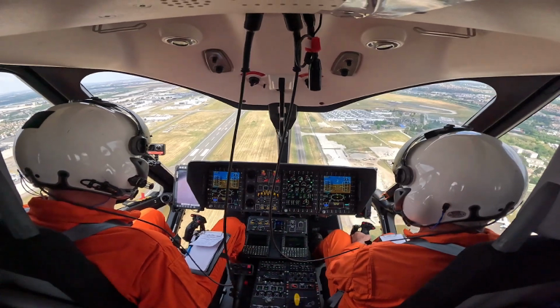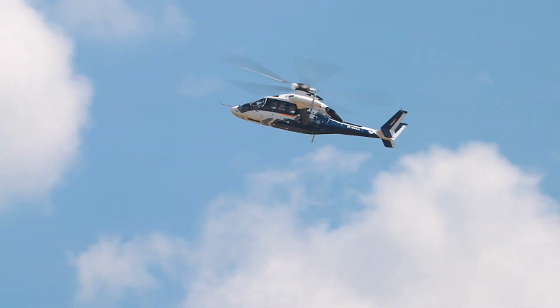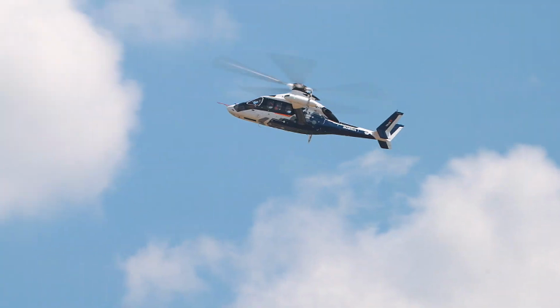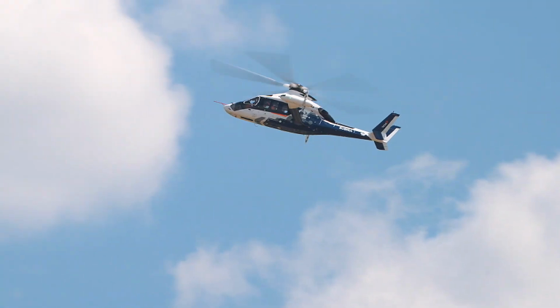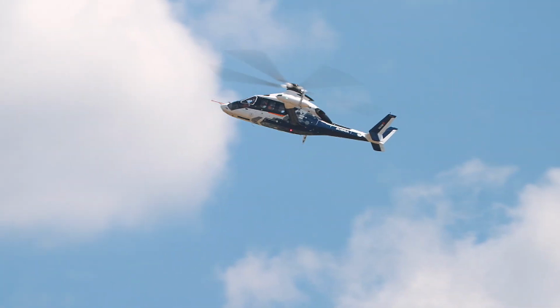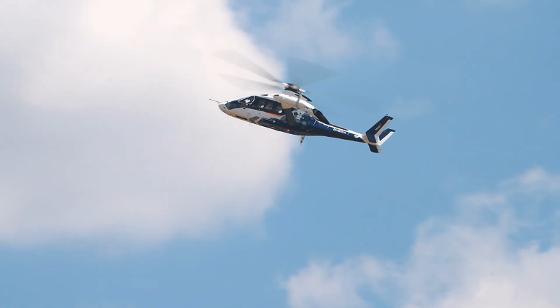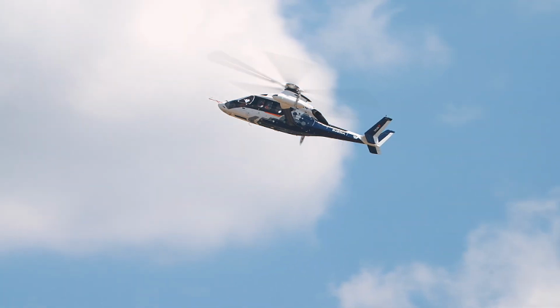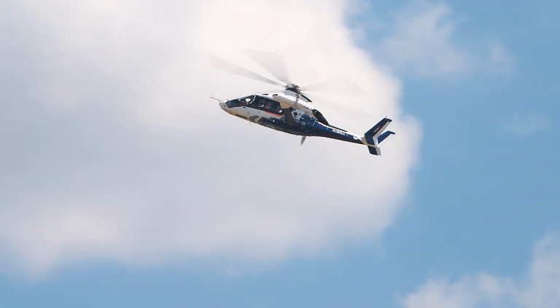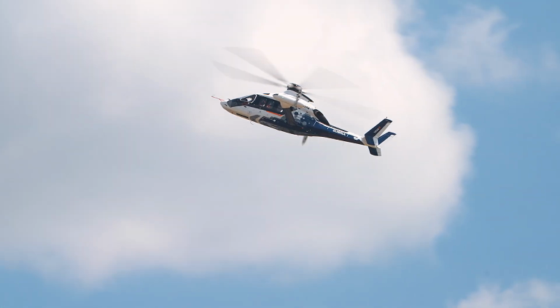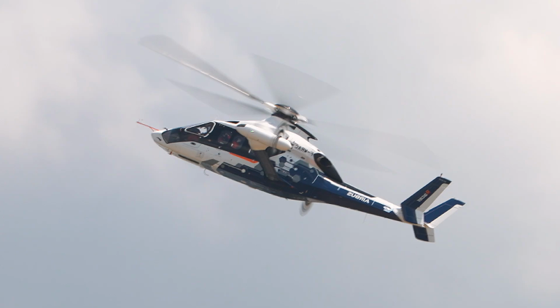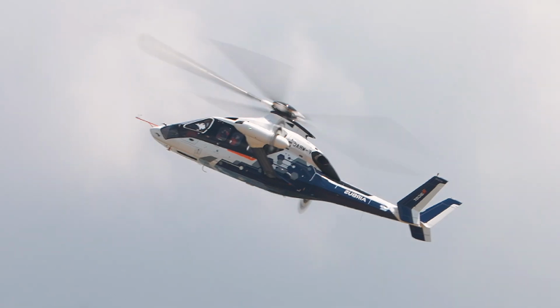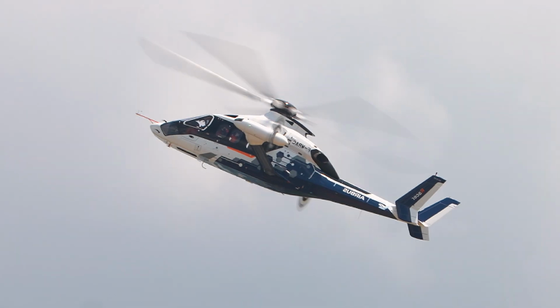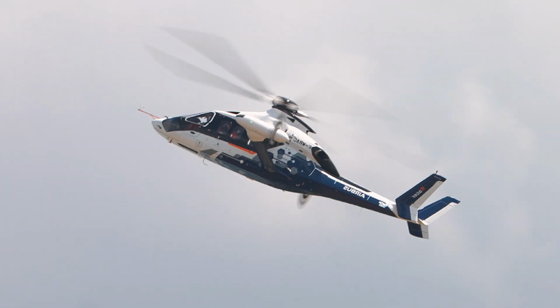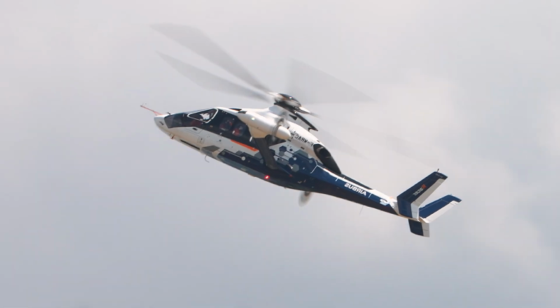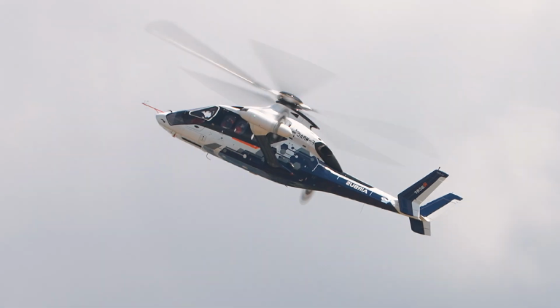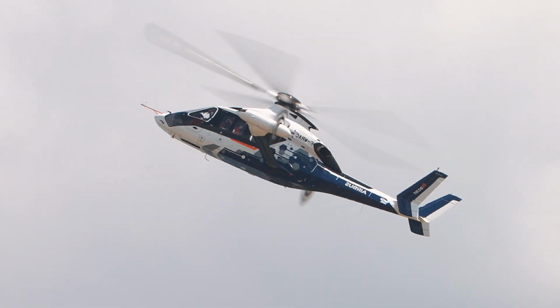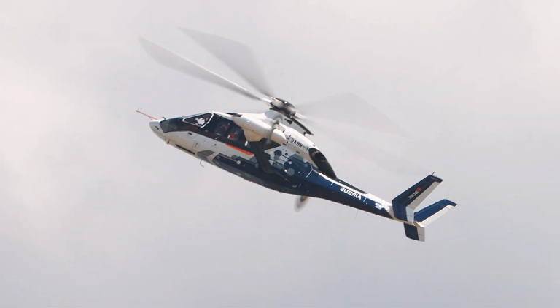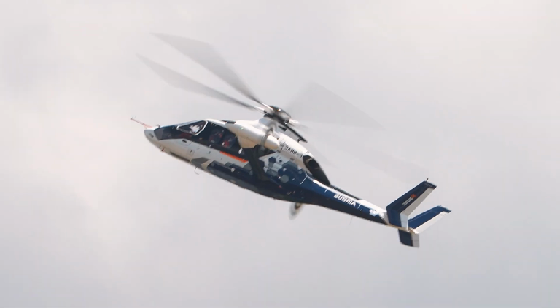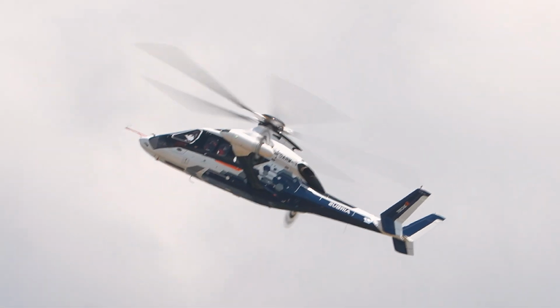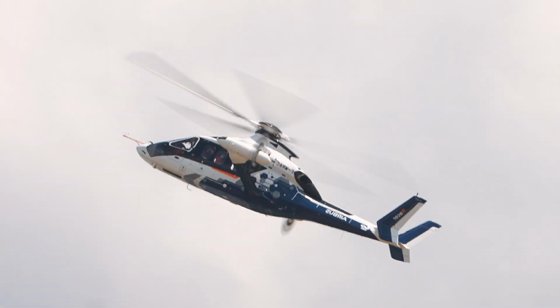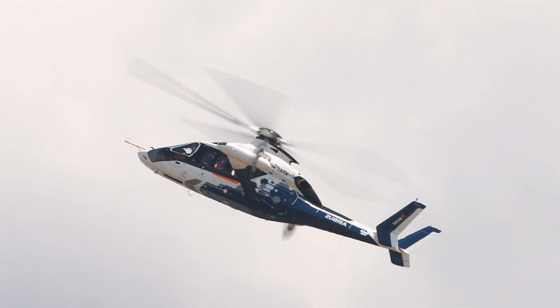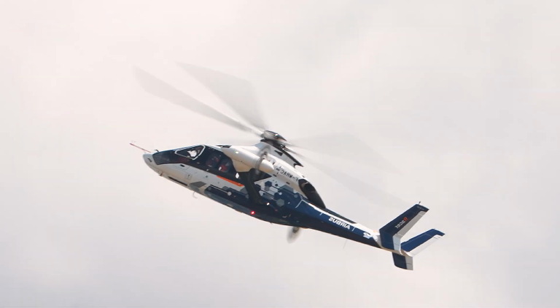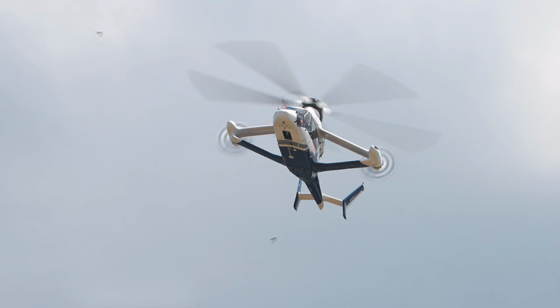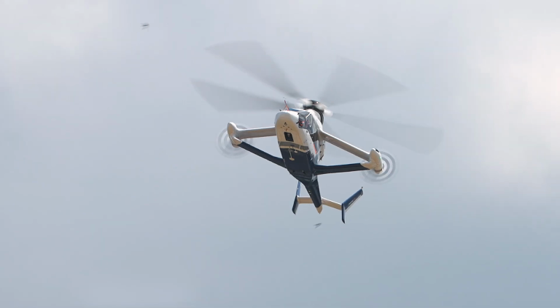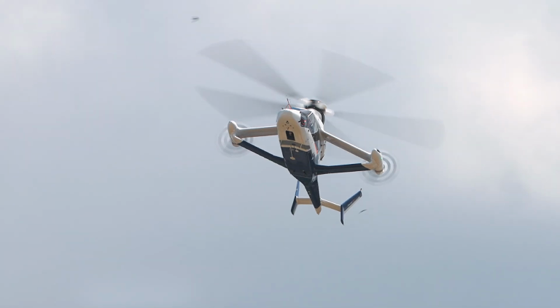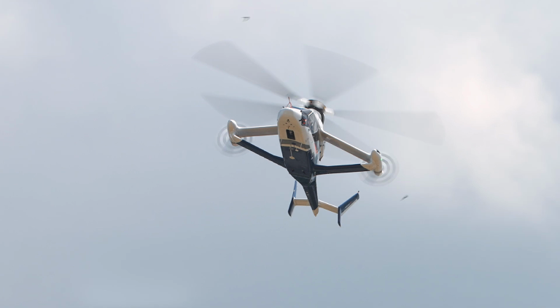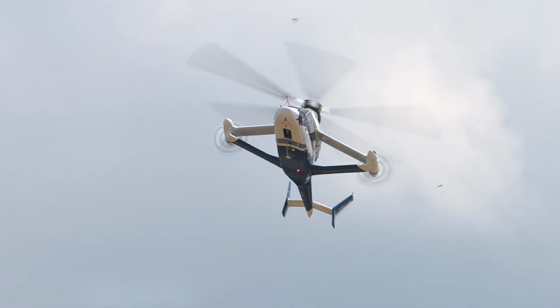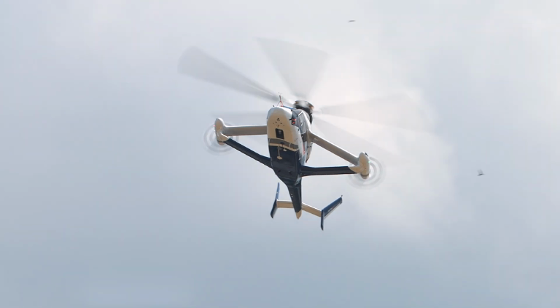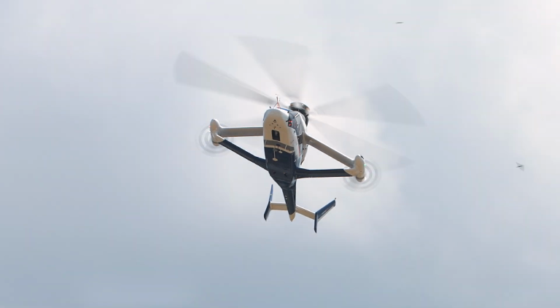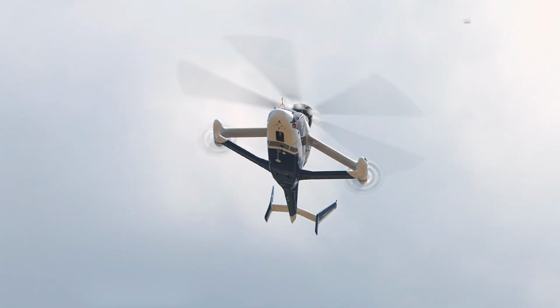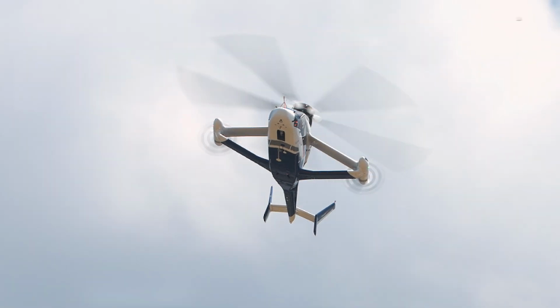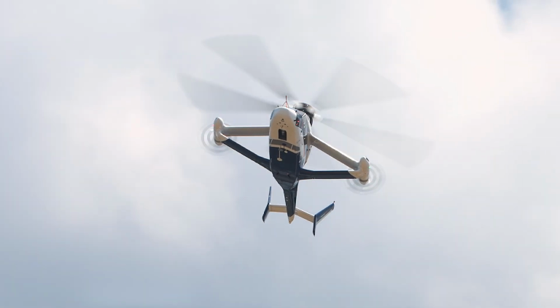If you like the new Airbus Racer, please subscribe and hit the like button. Thanks!